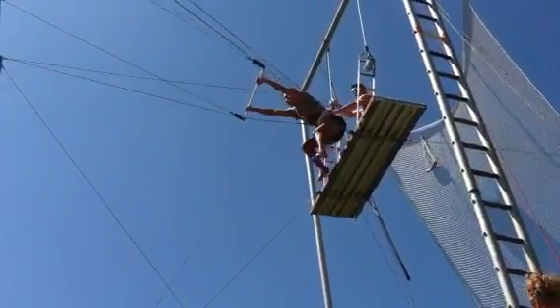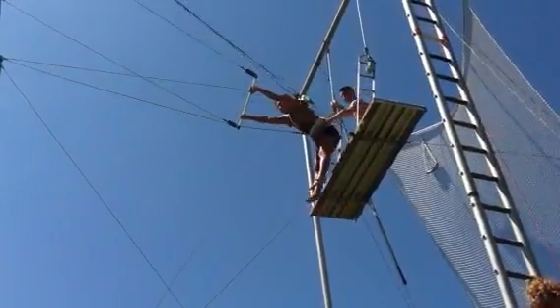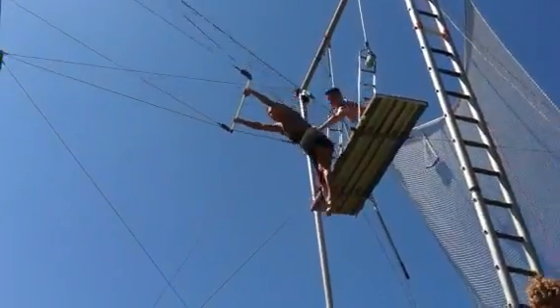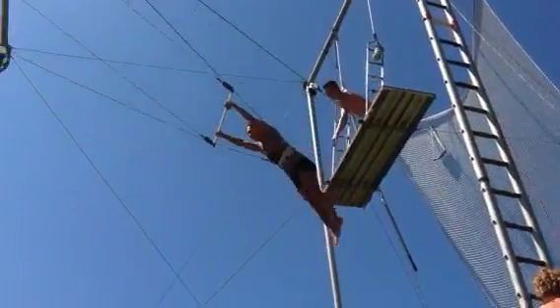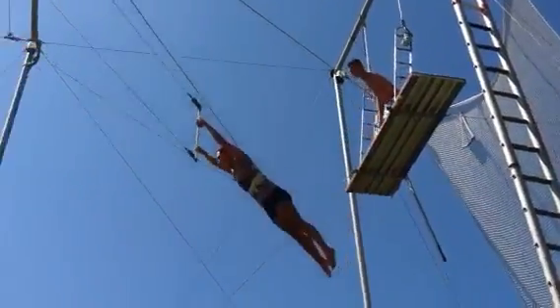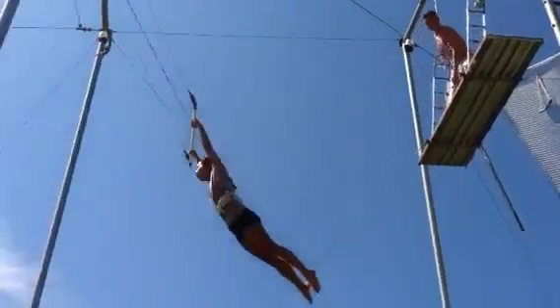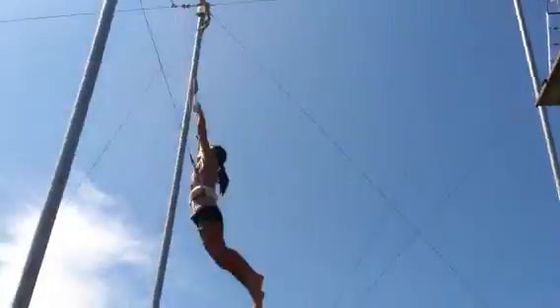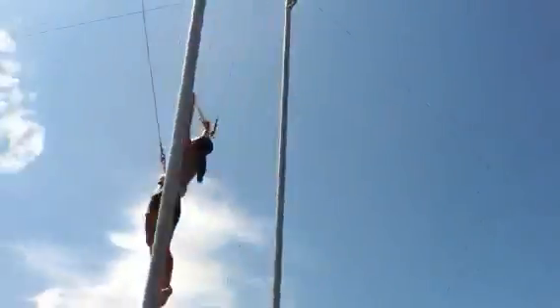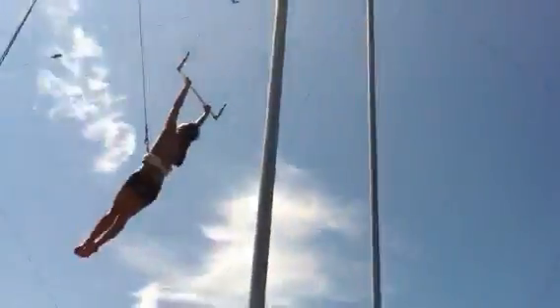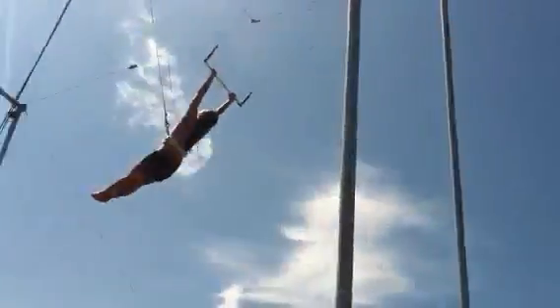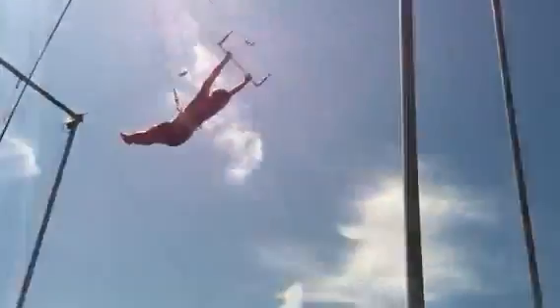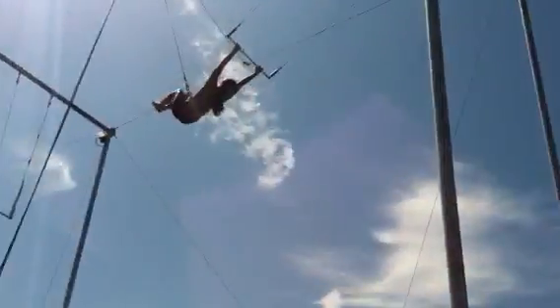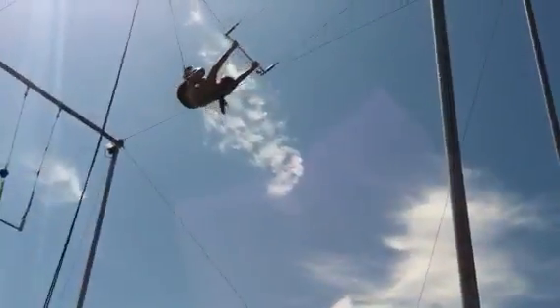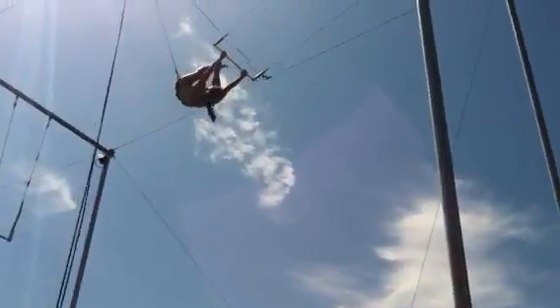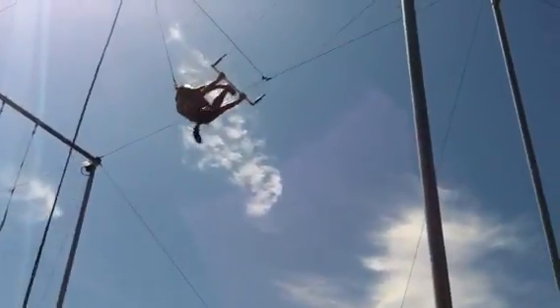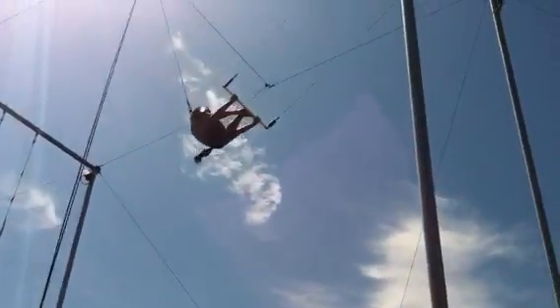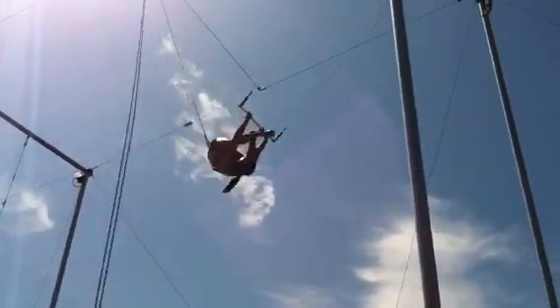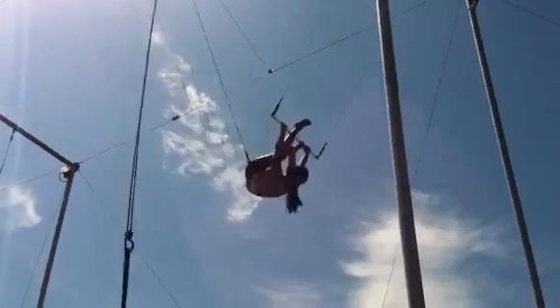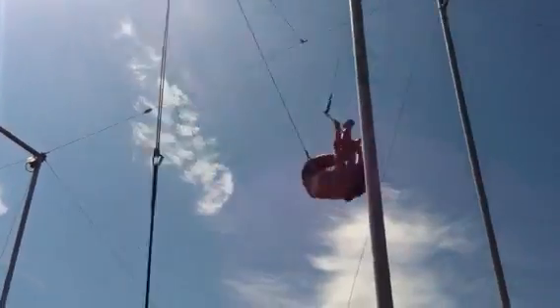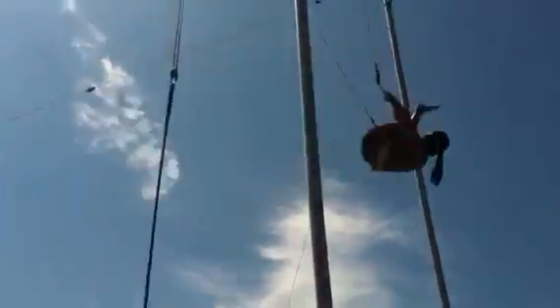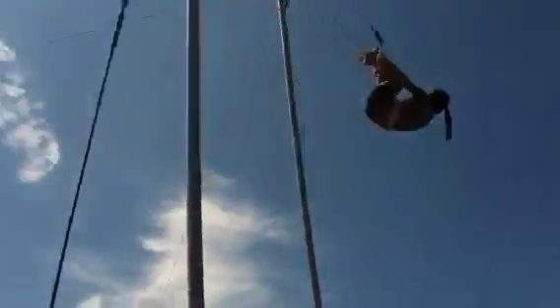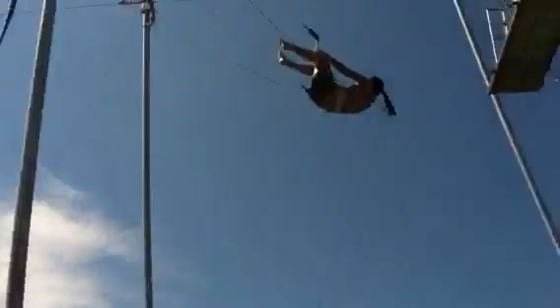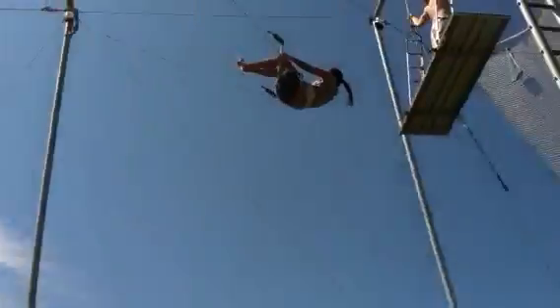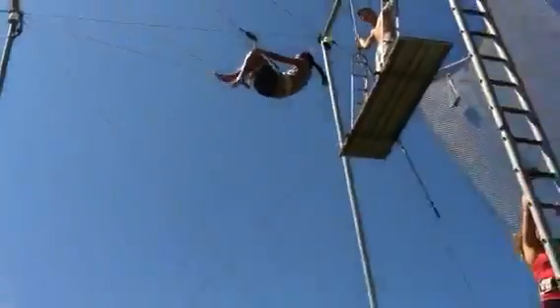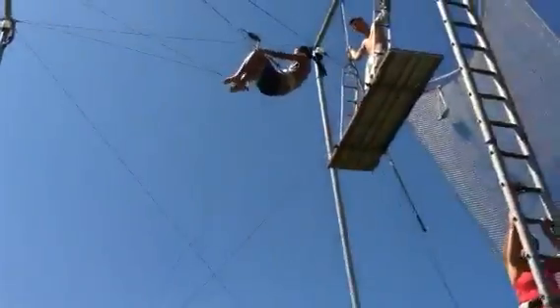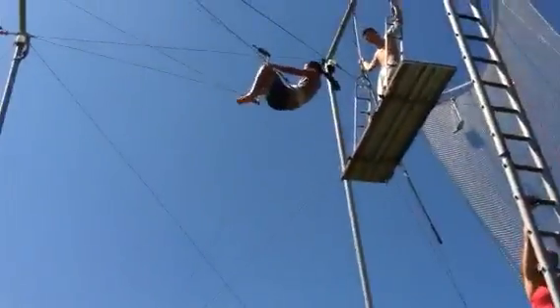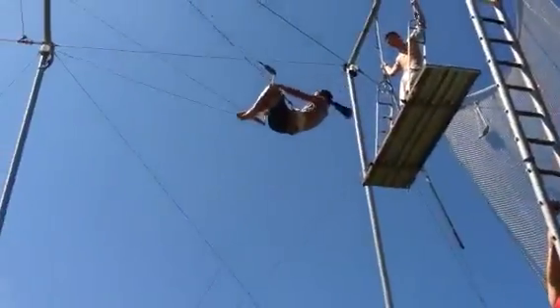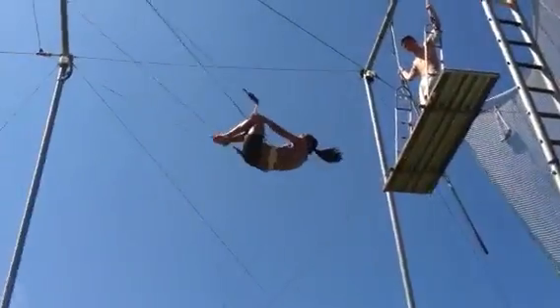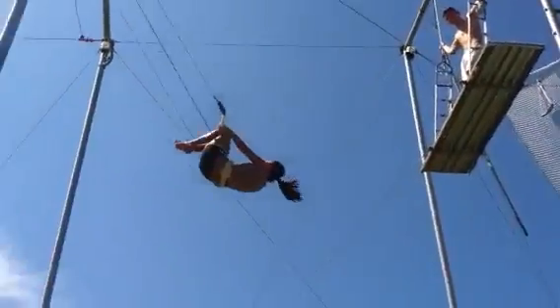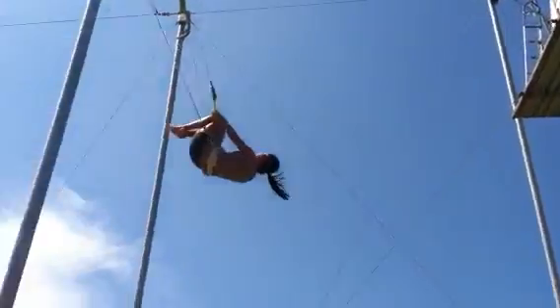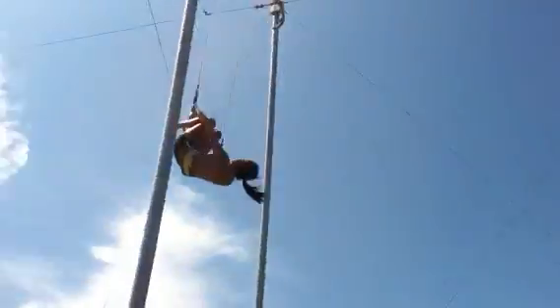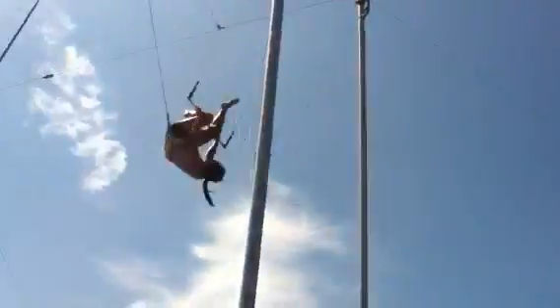Feet together, look up at the bar. Tuck, legs up. Get them up. You can hook them. Wait there.